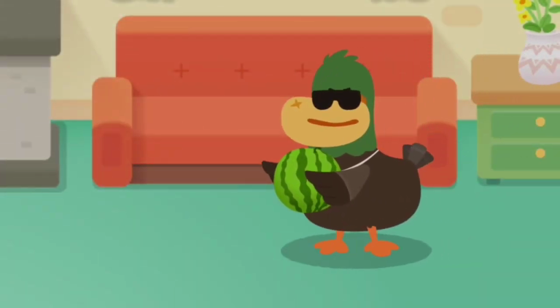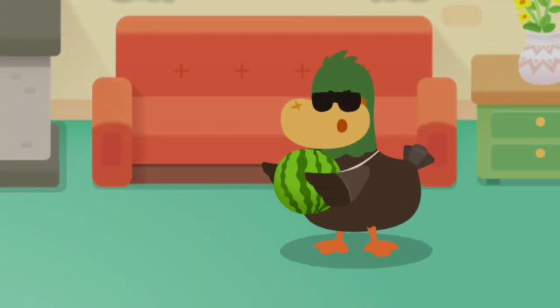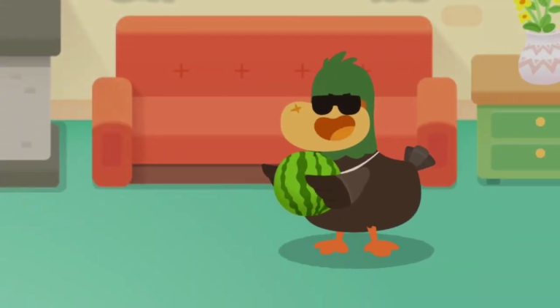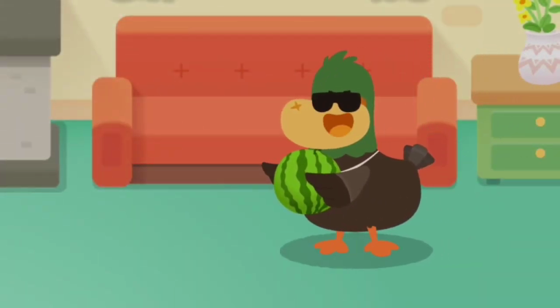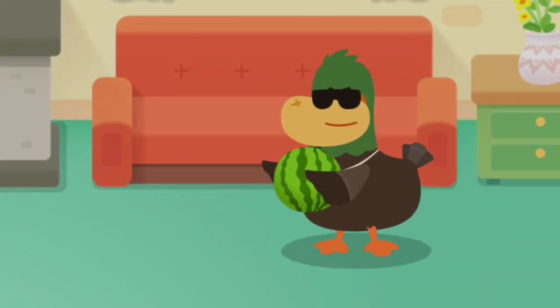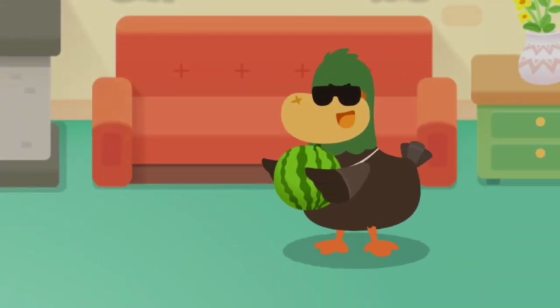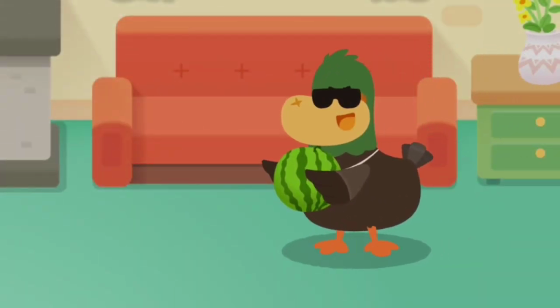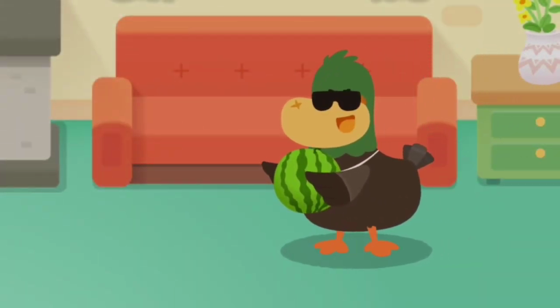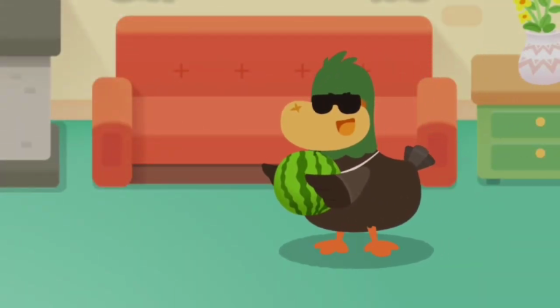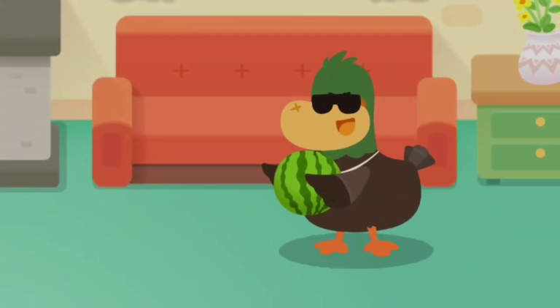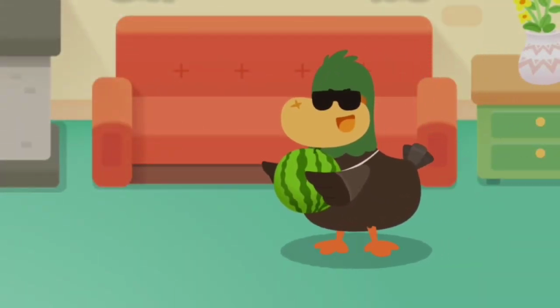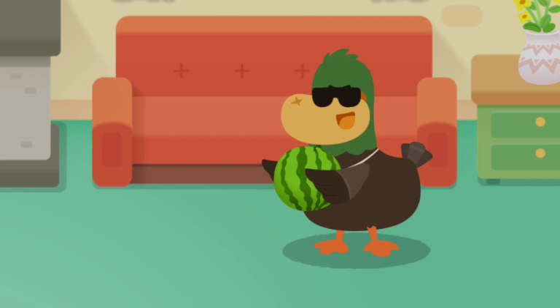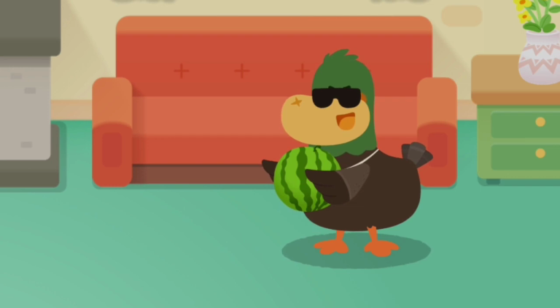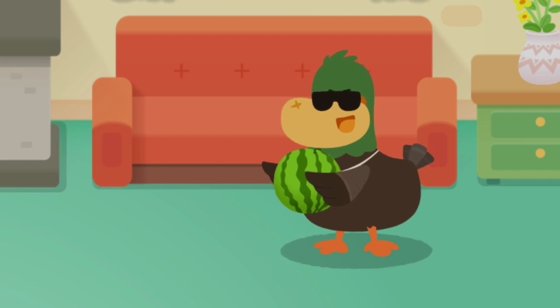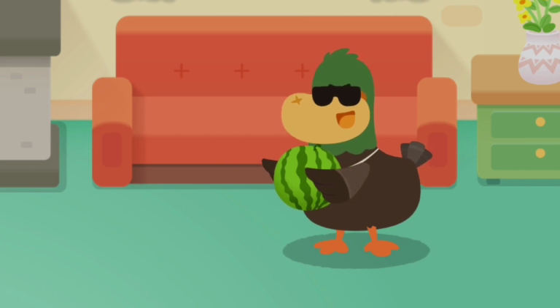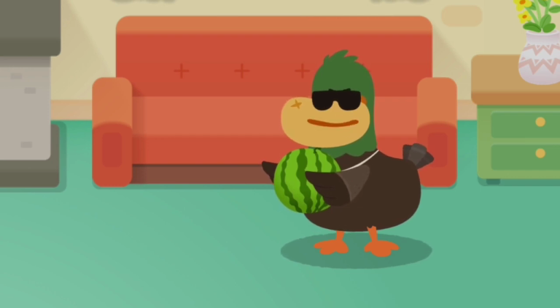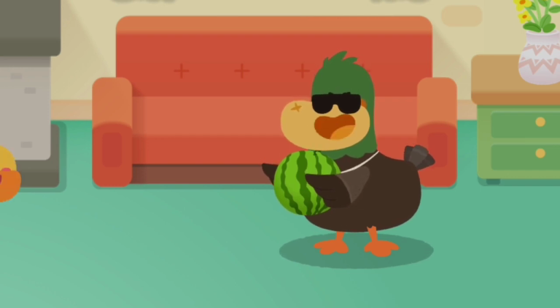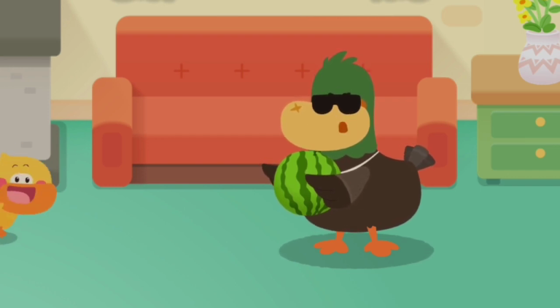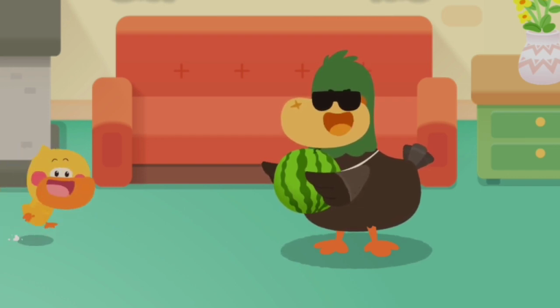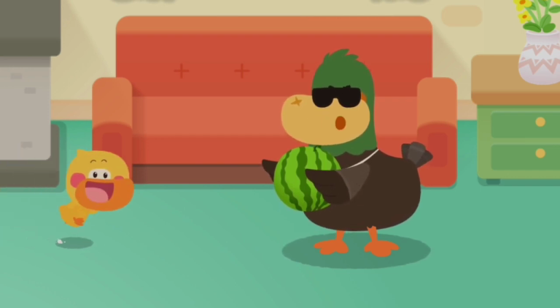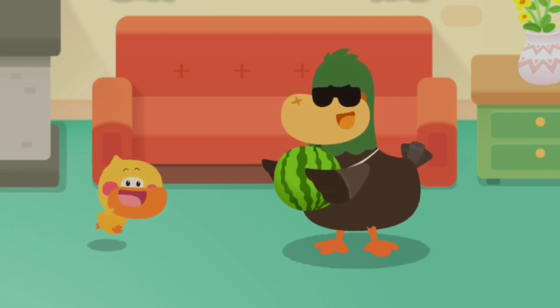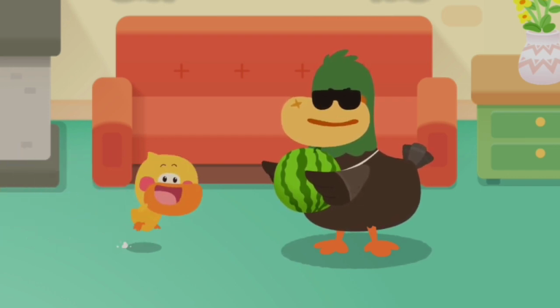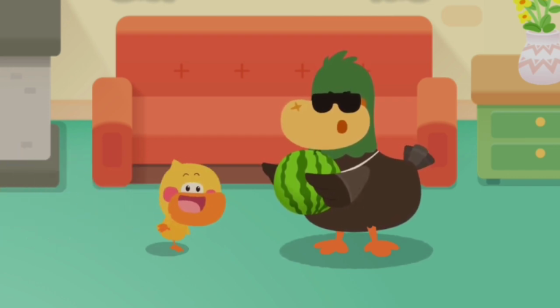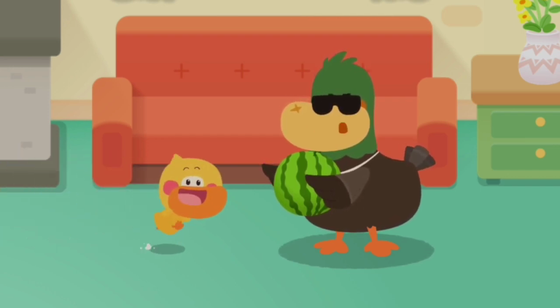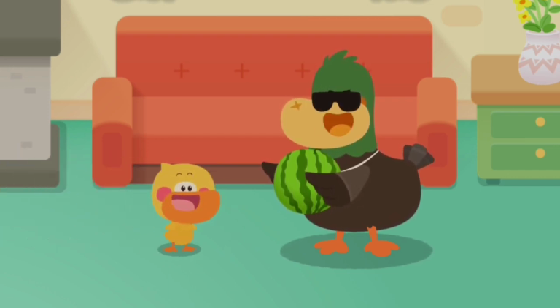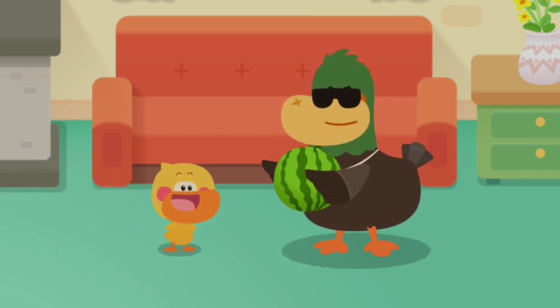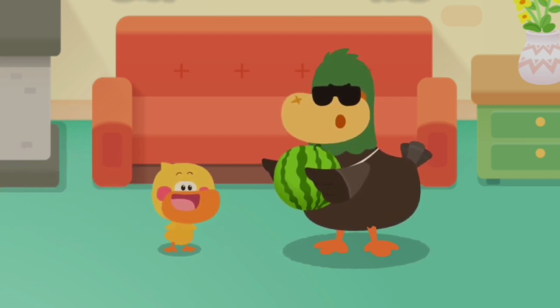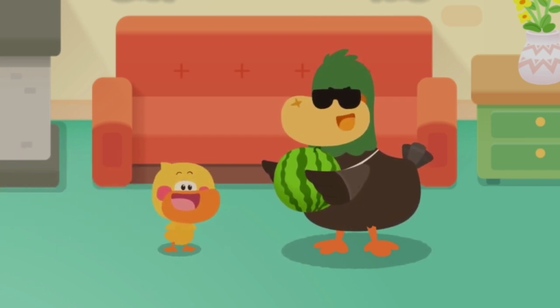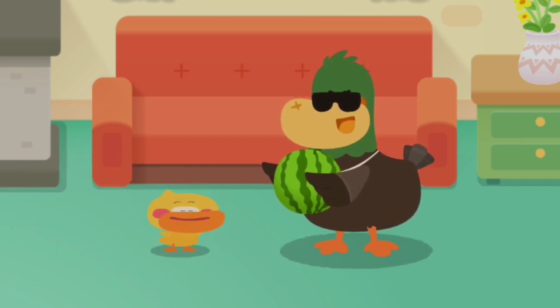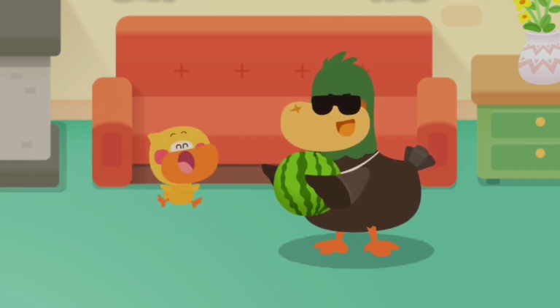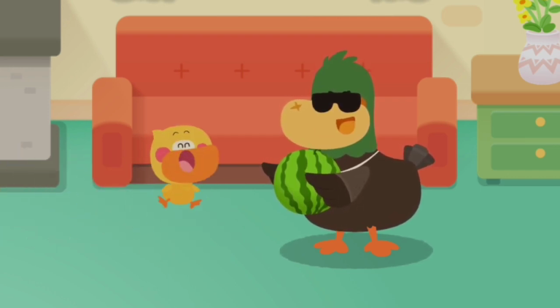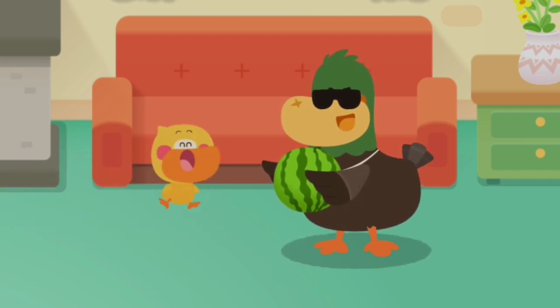Quacky! Huh? Come and see. What's this? Quack!